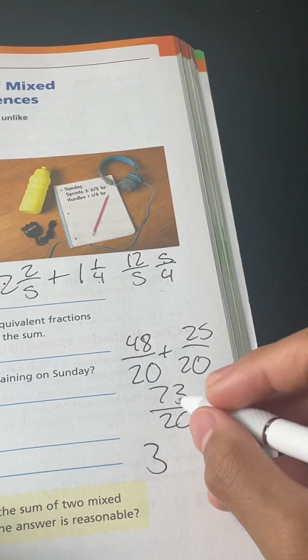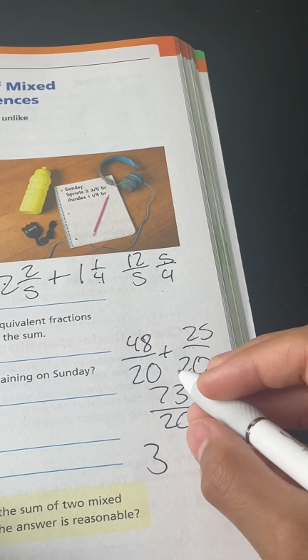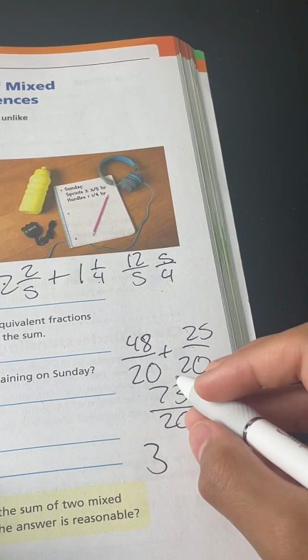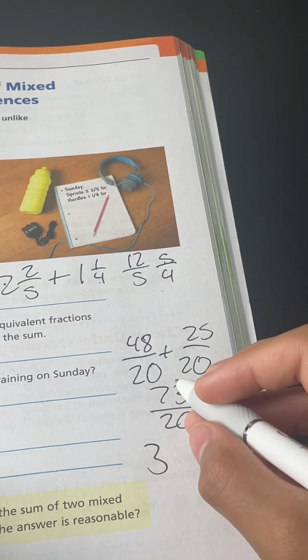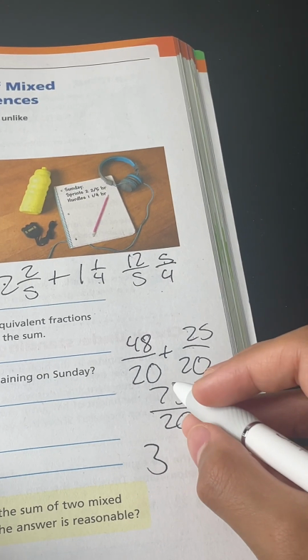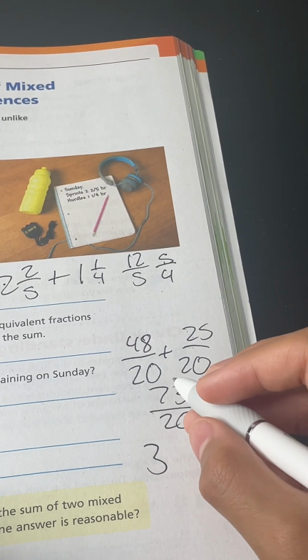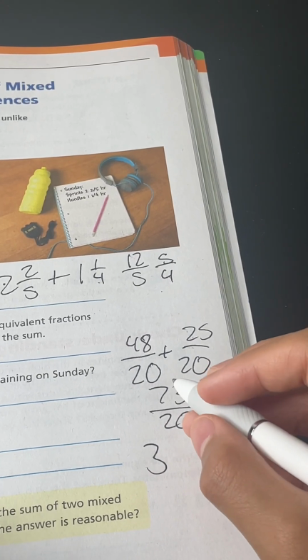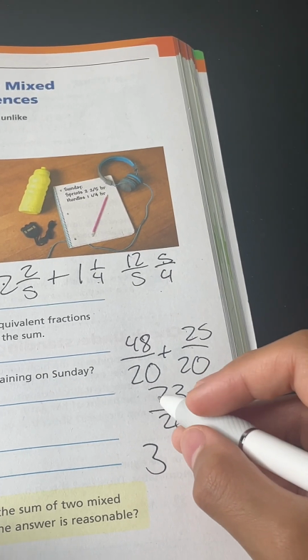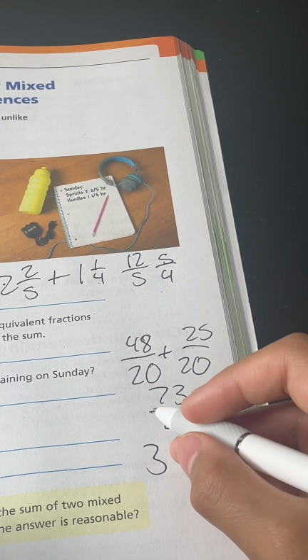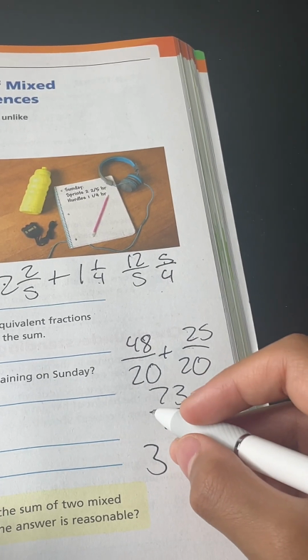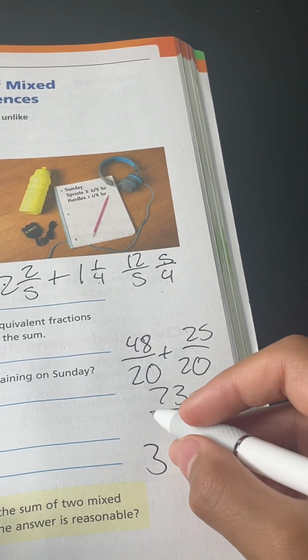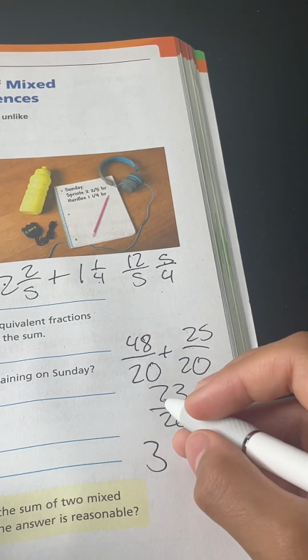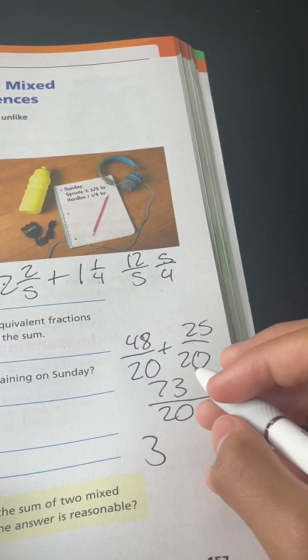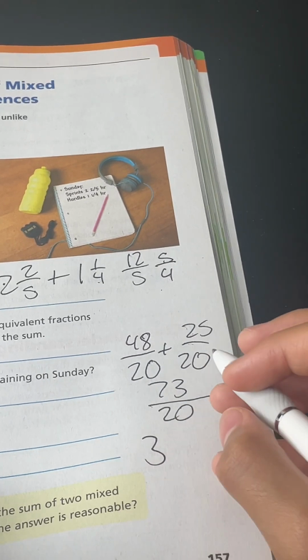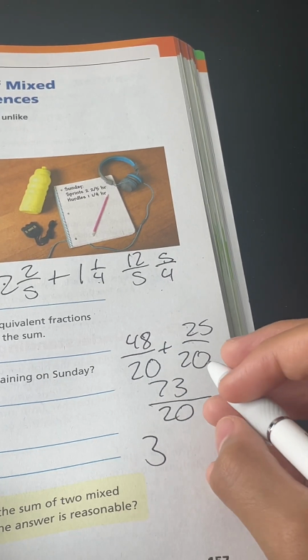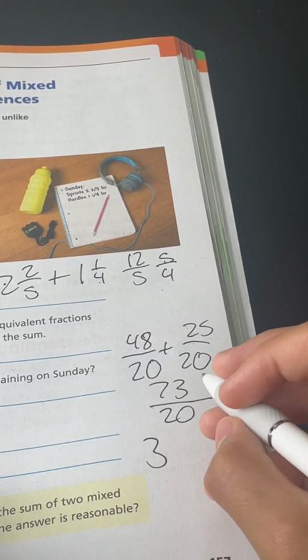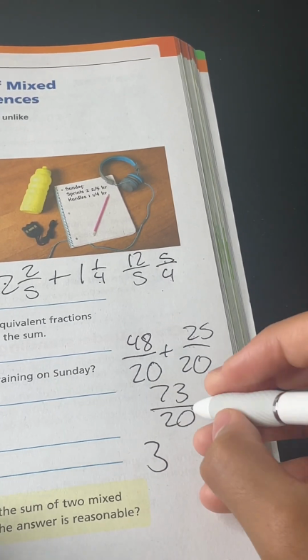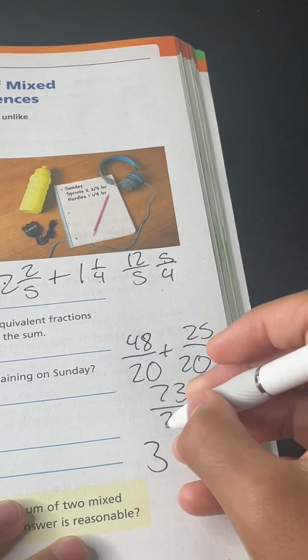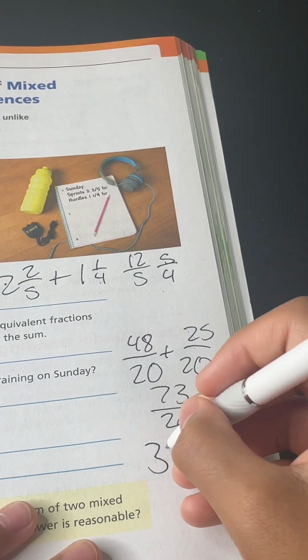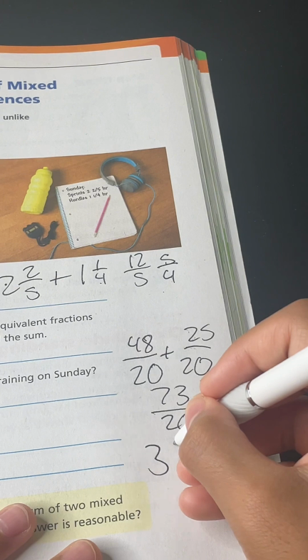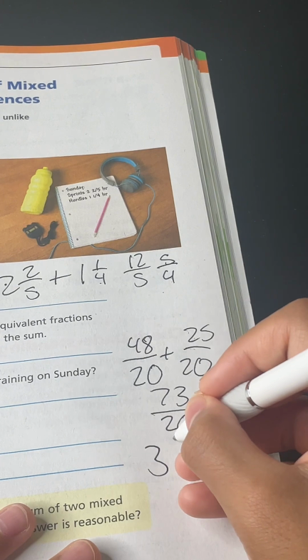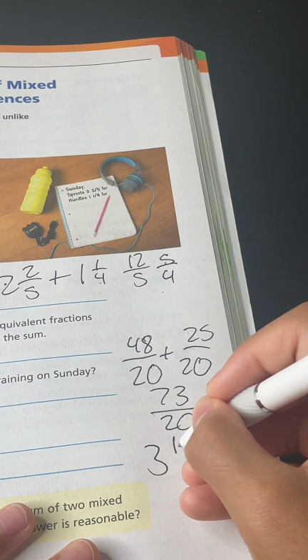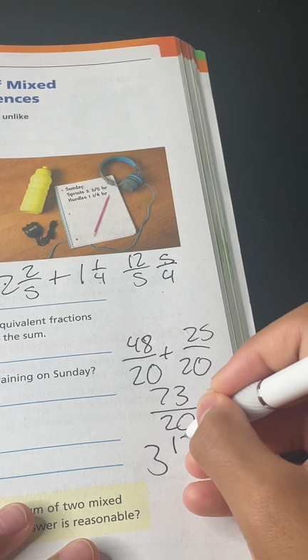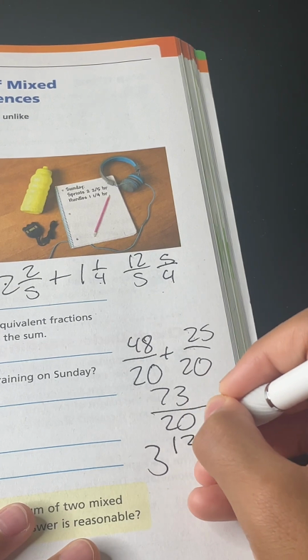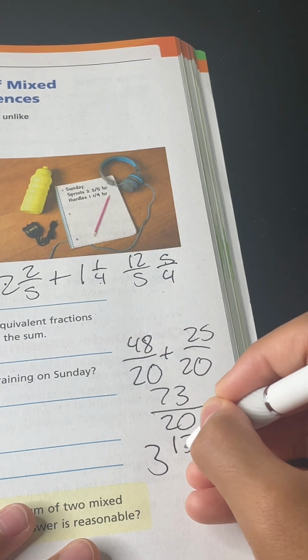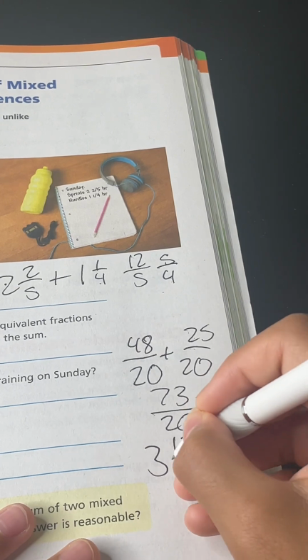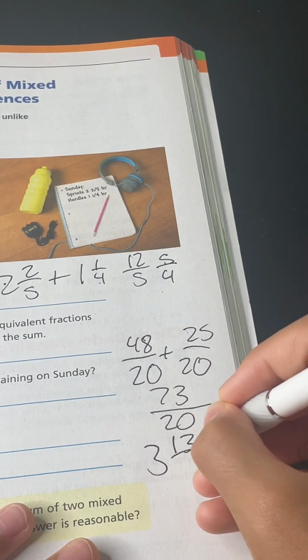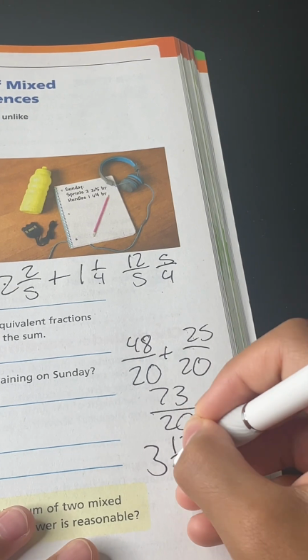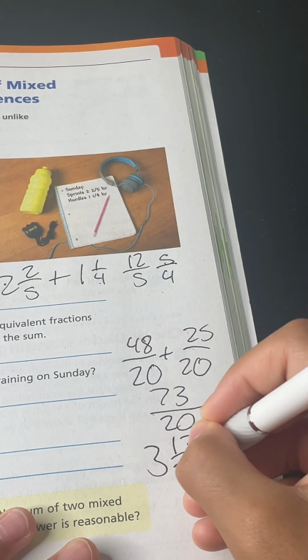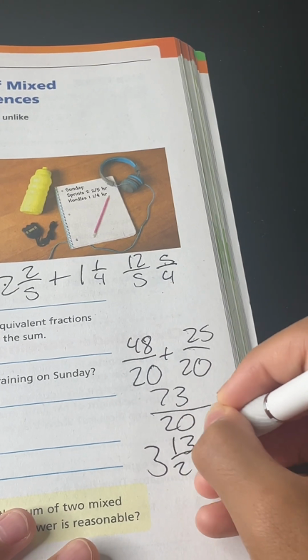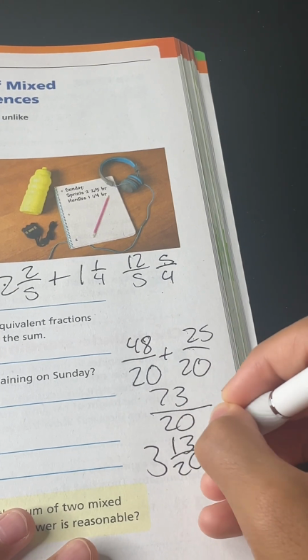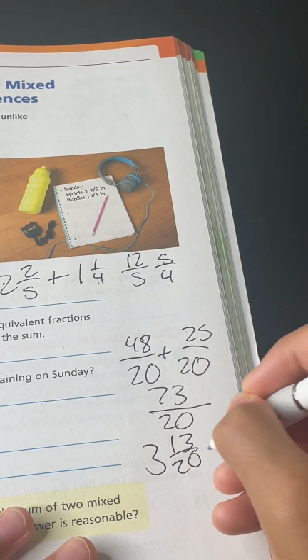73 minus 60 equals 13, so the answer is 3 and 13-twentieths hours.